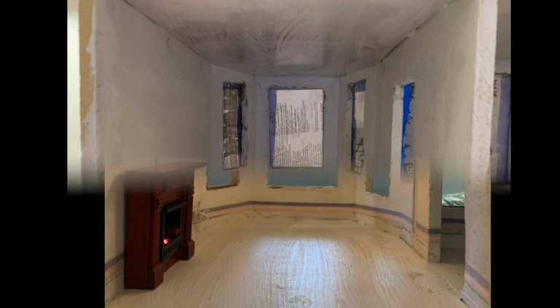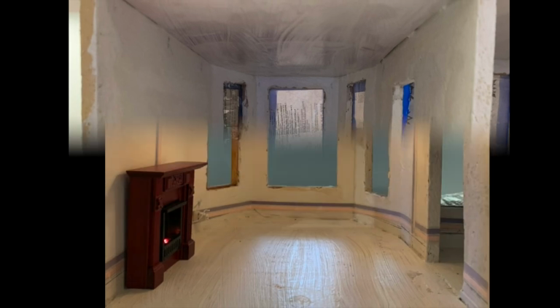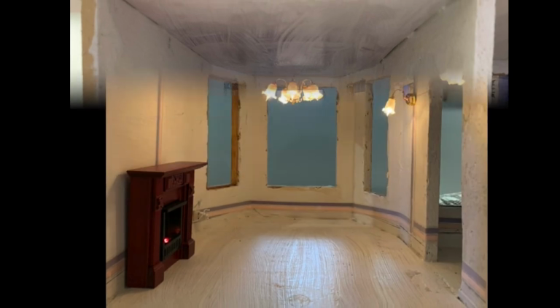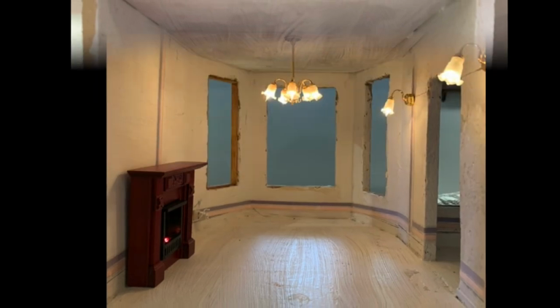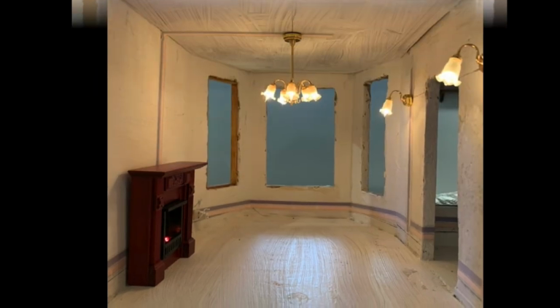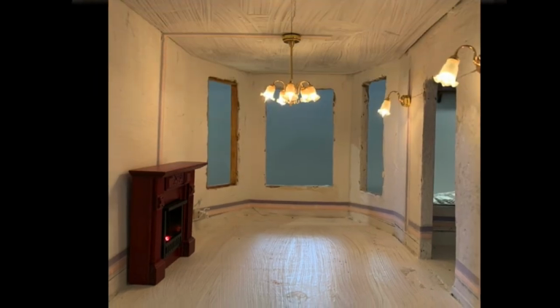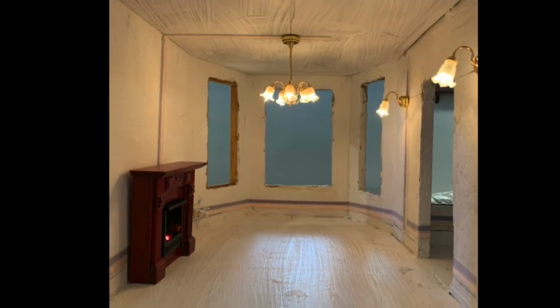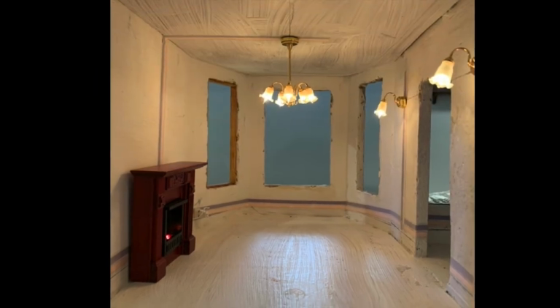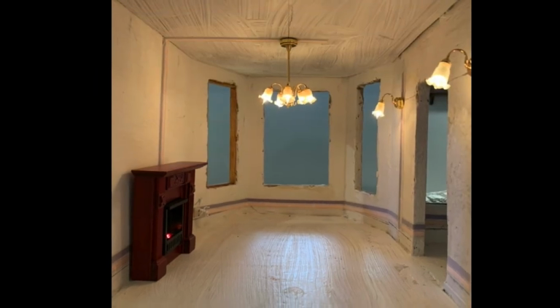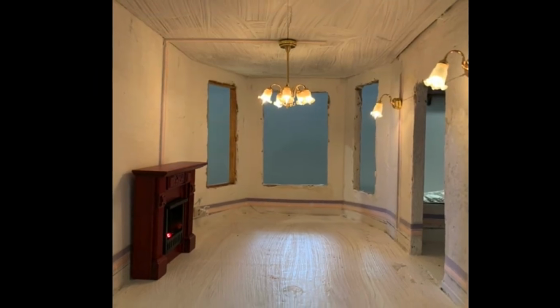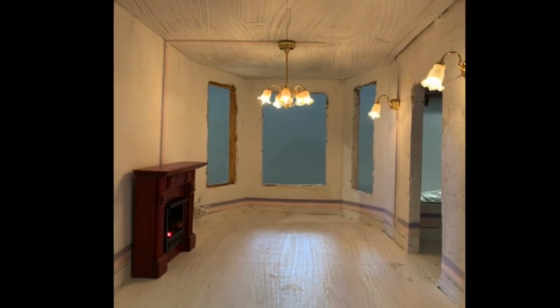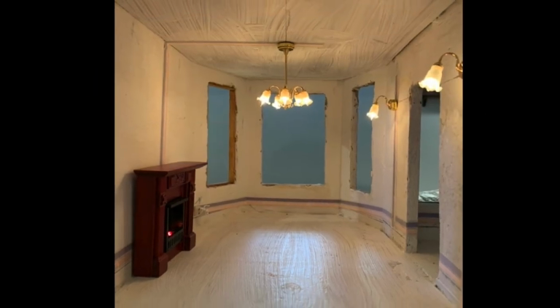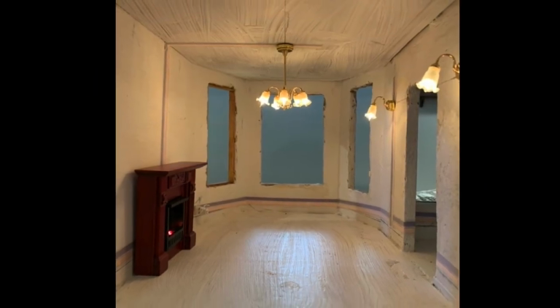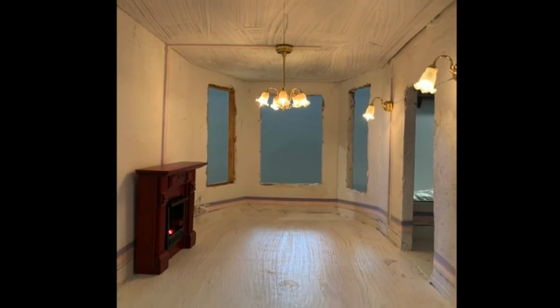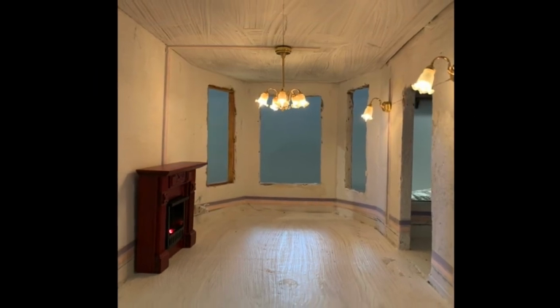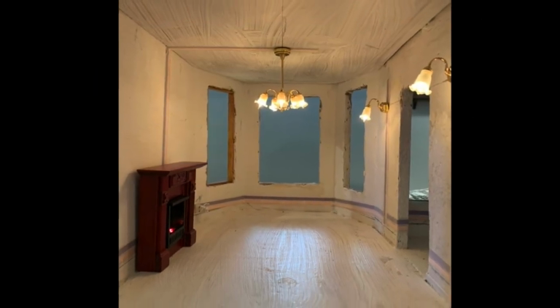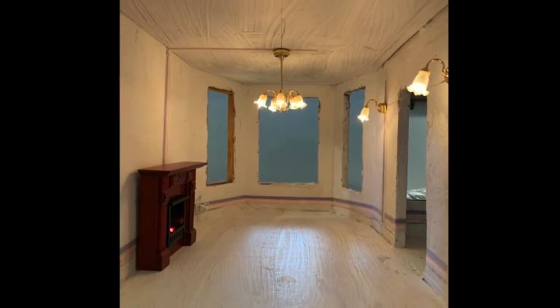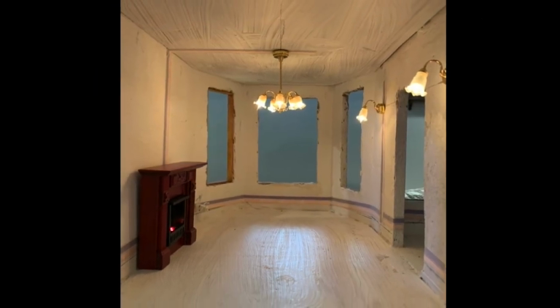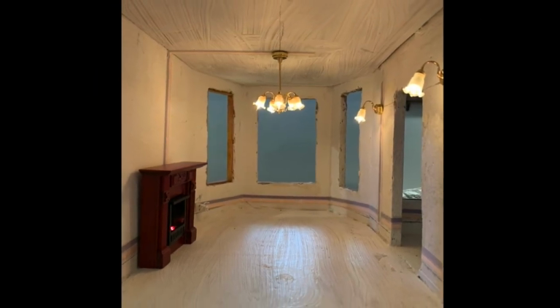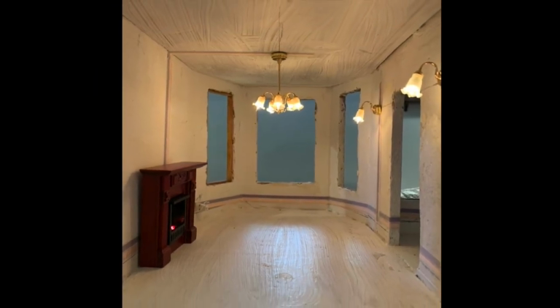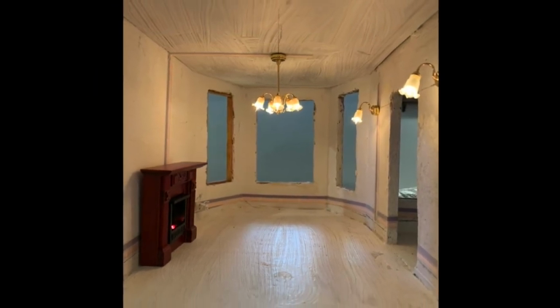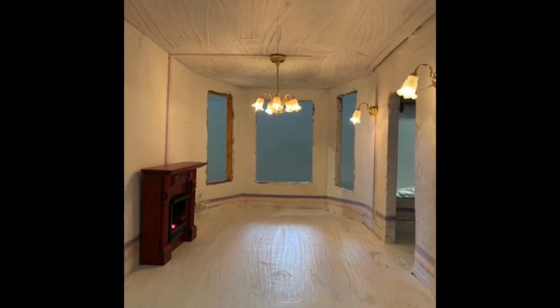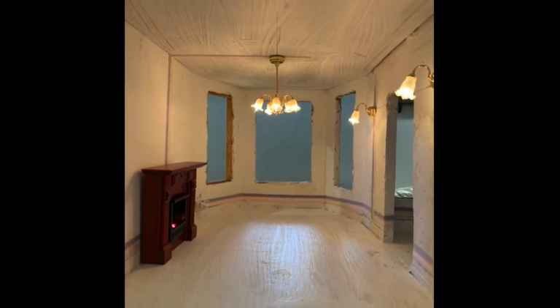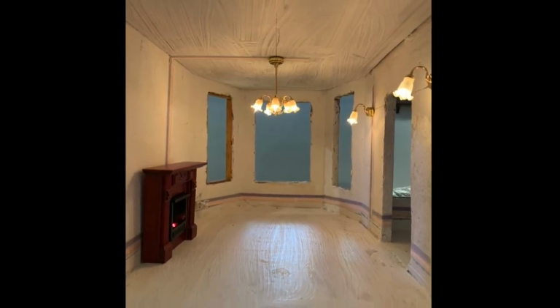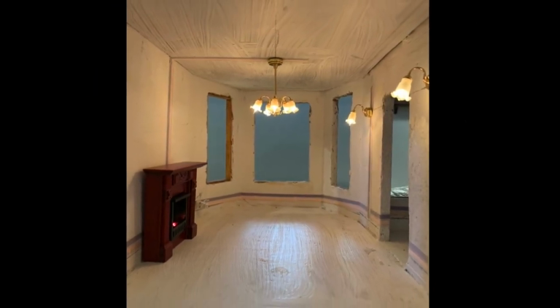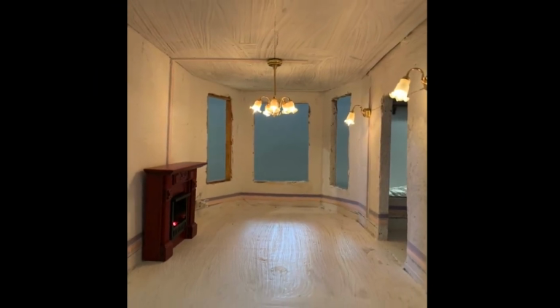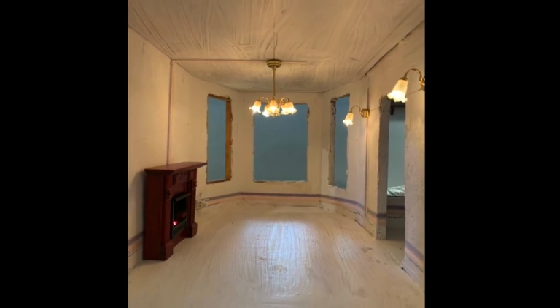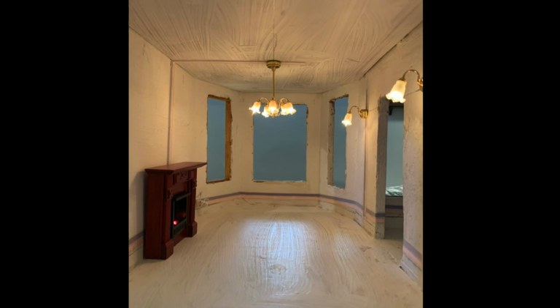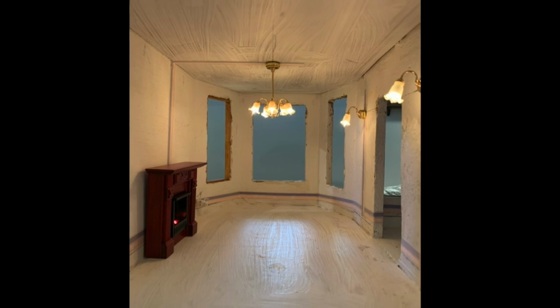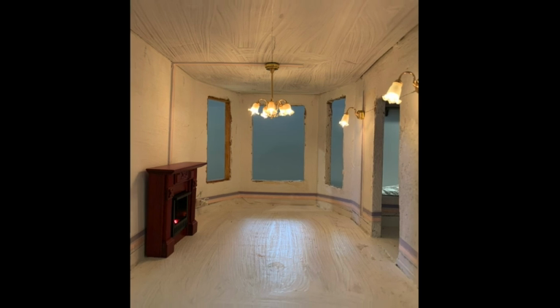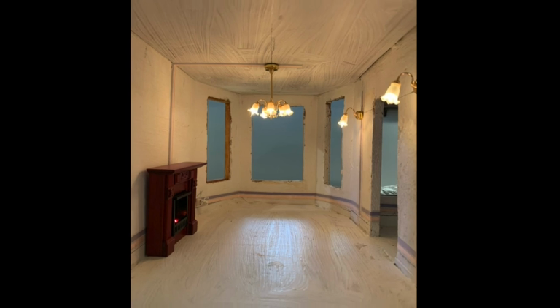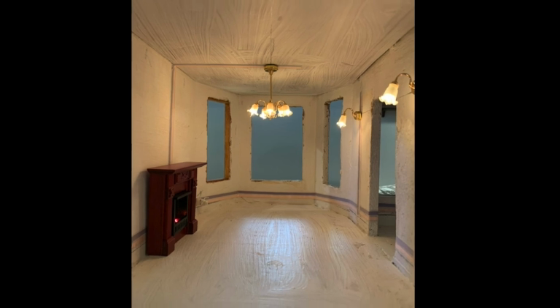Next, we wired the room. It will feature a chandelier, two sconces, and fireplace bulbs.